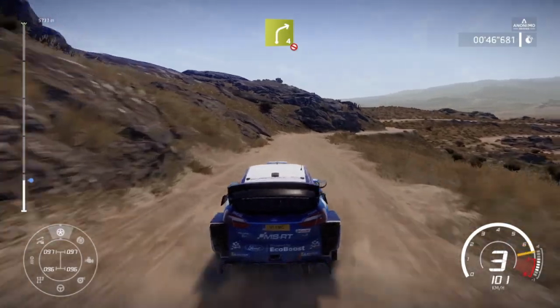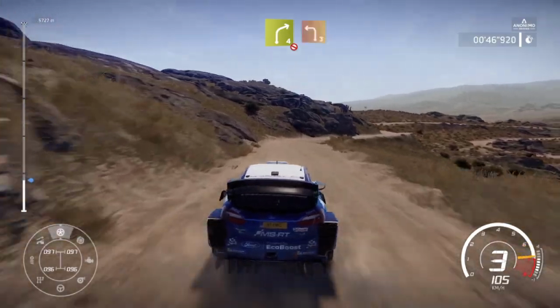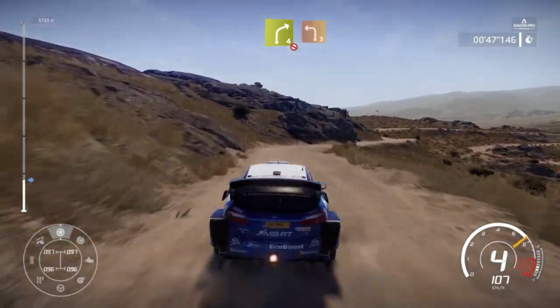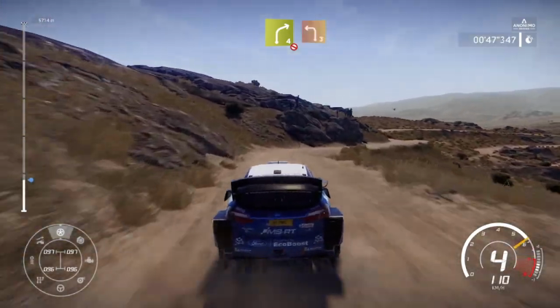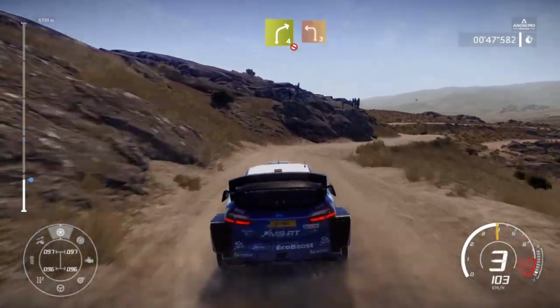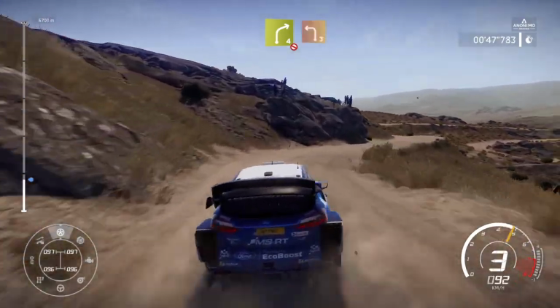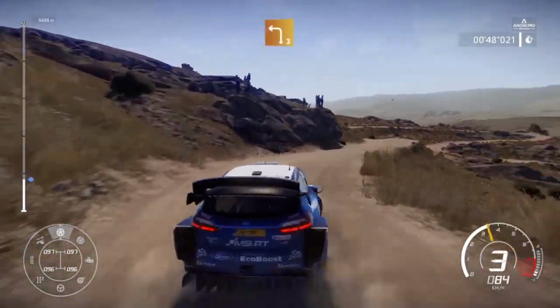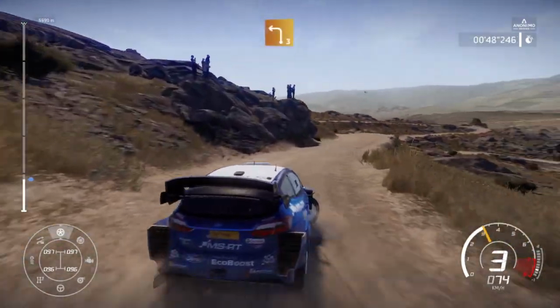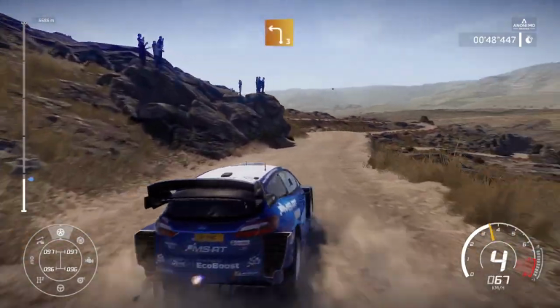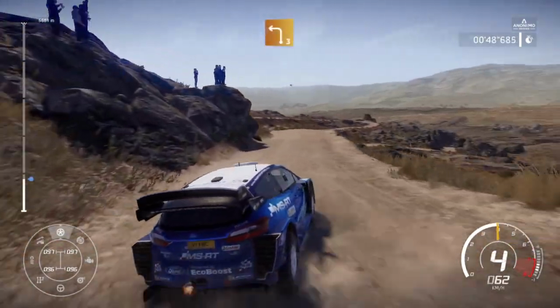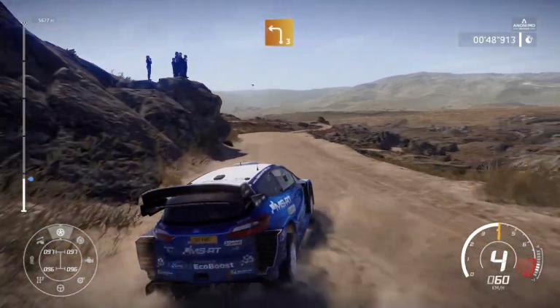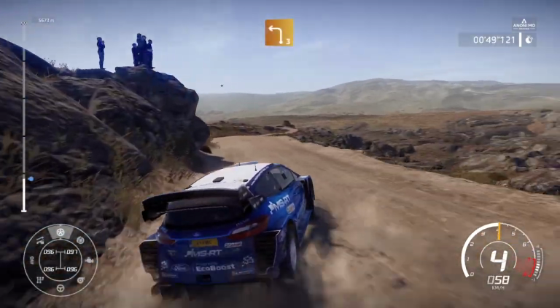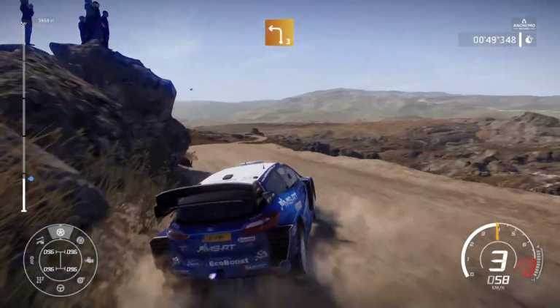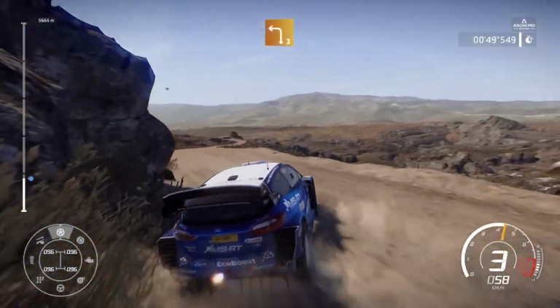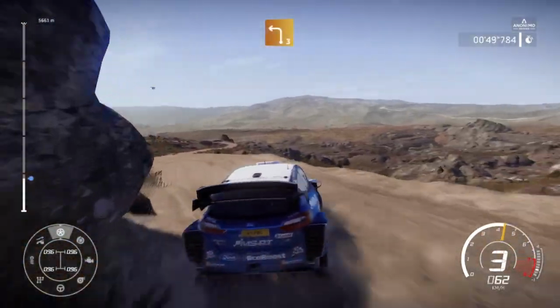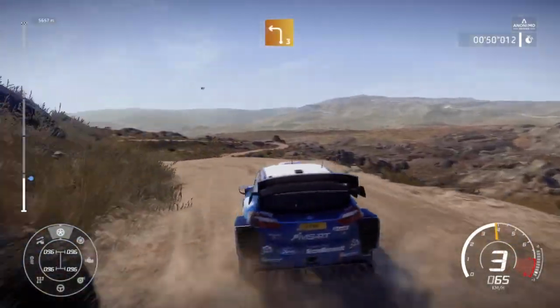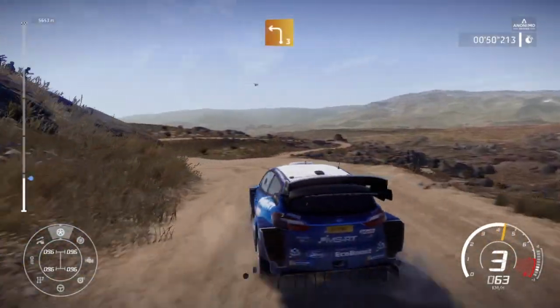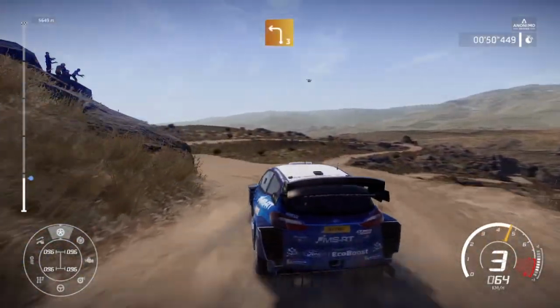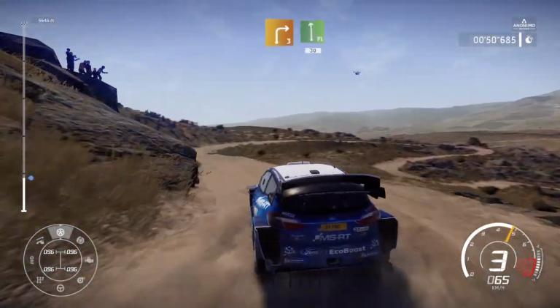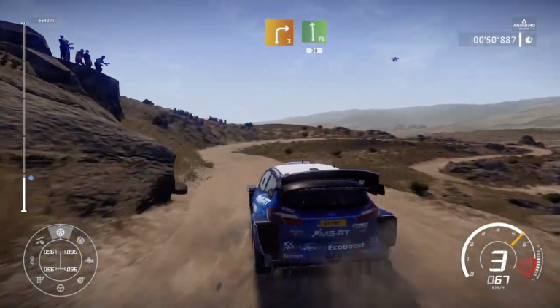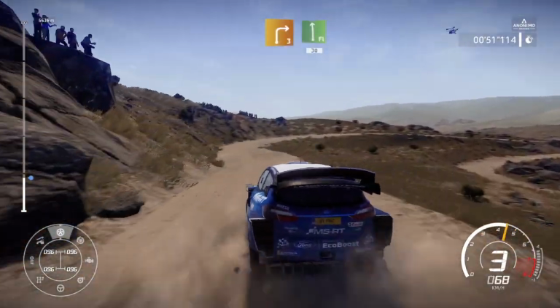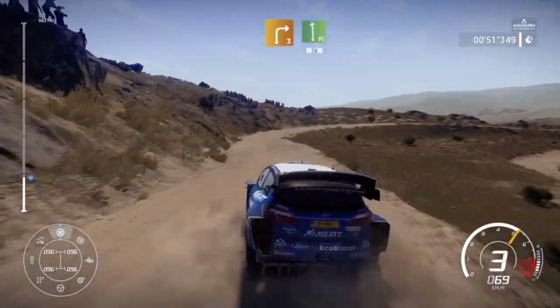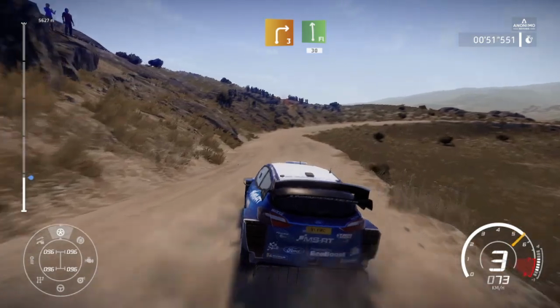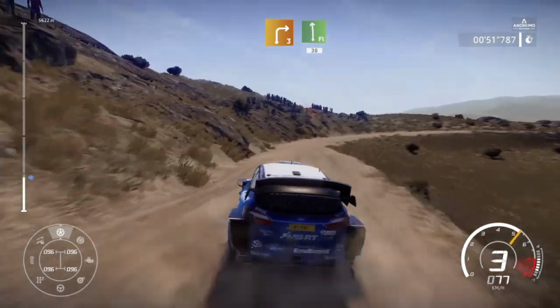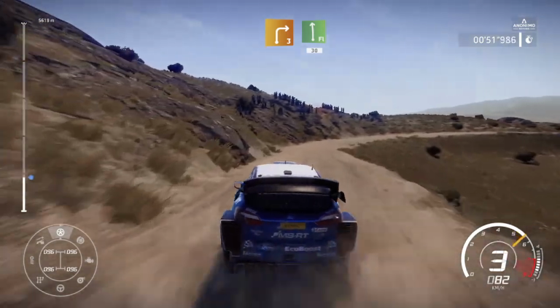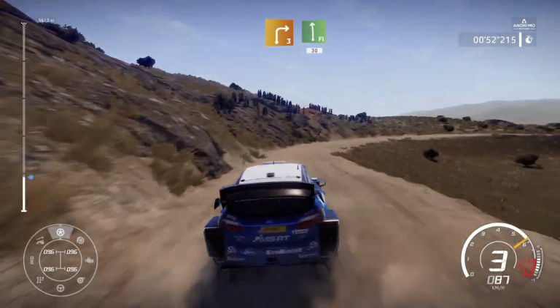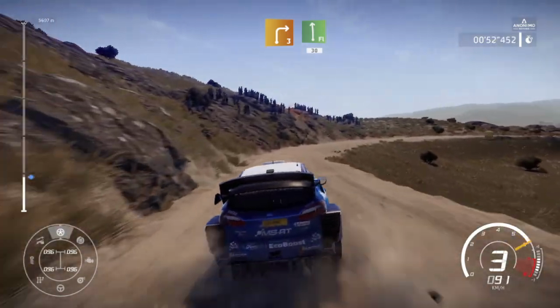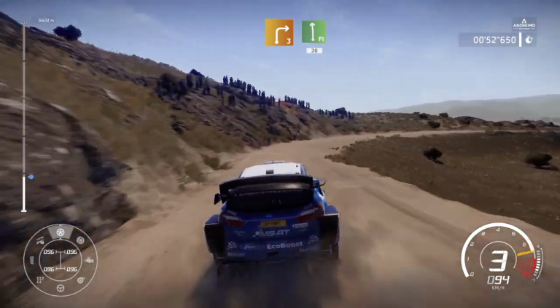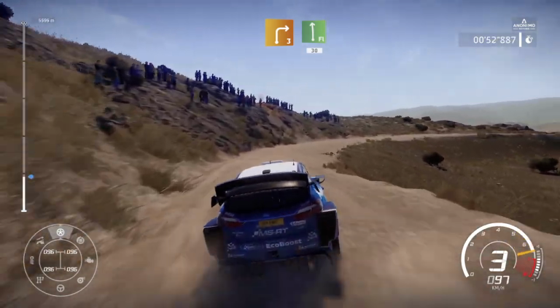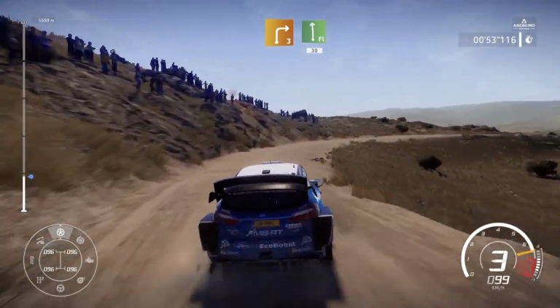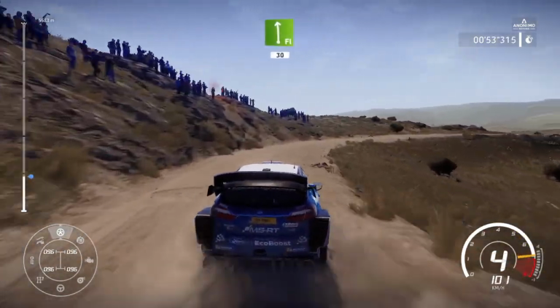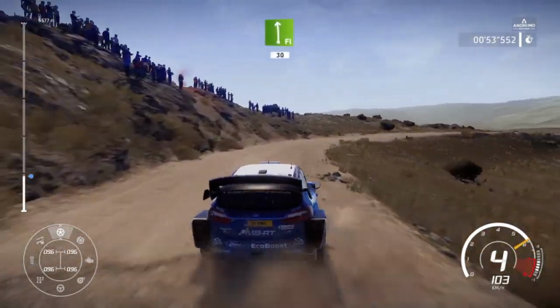Into left 3. And right 3, keep in, into flat left short 30s.